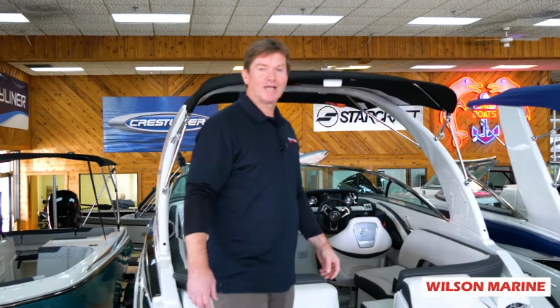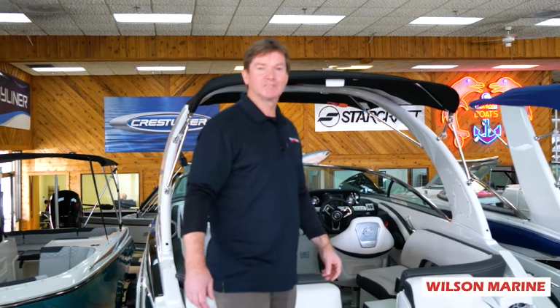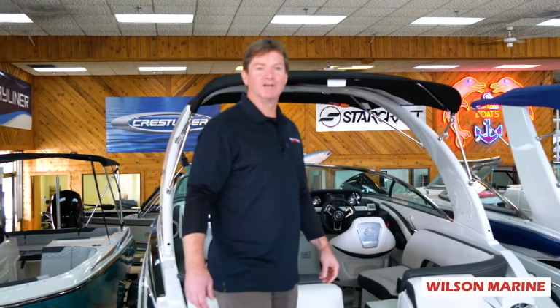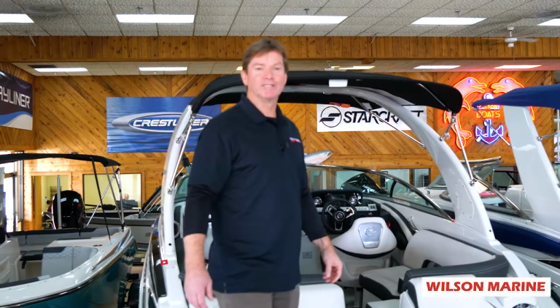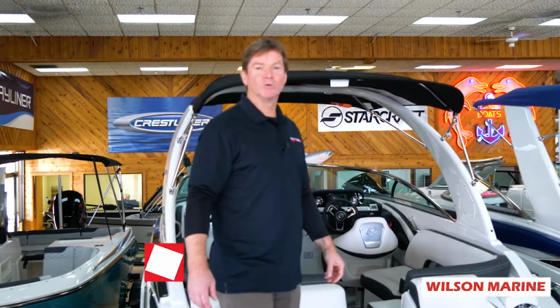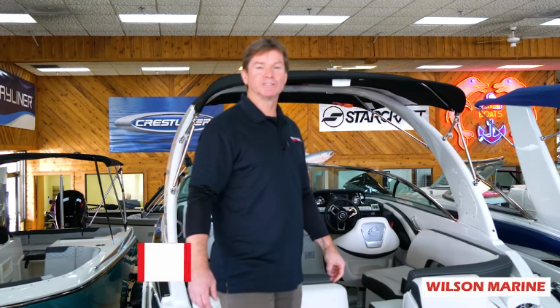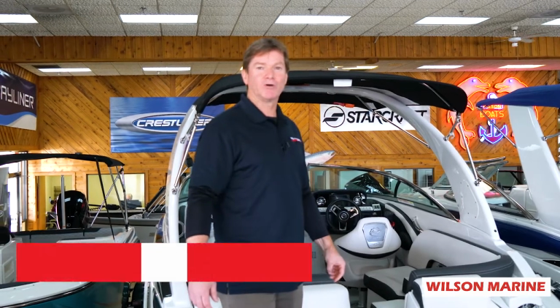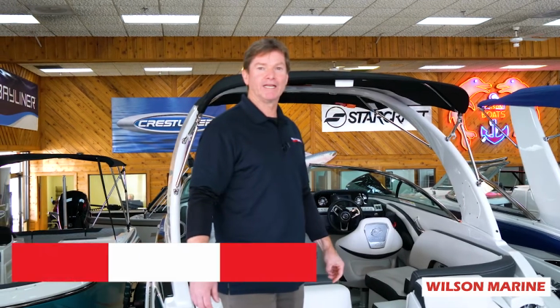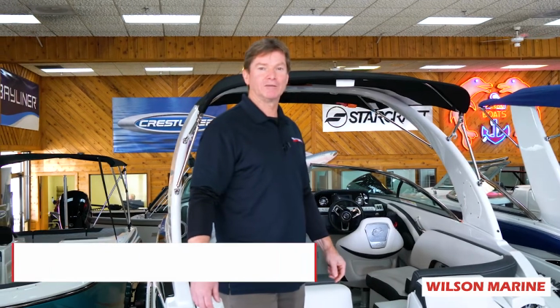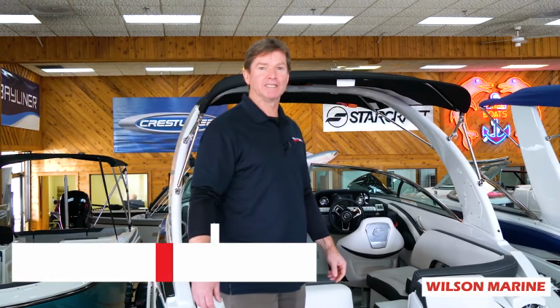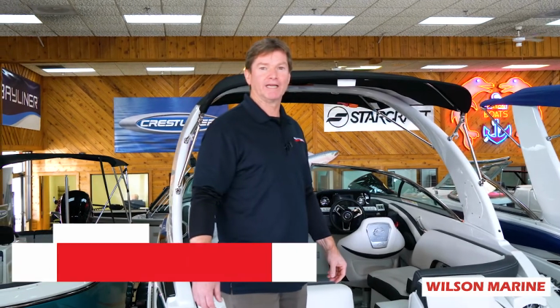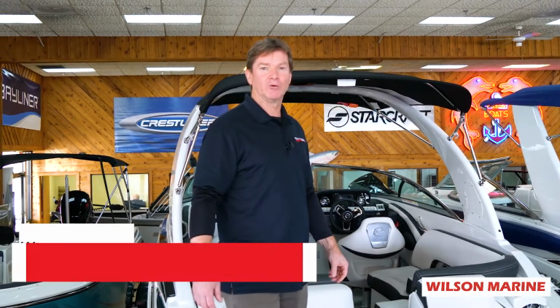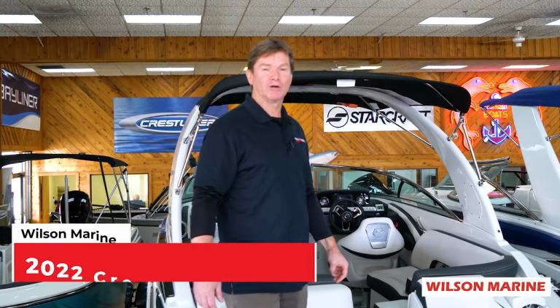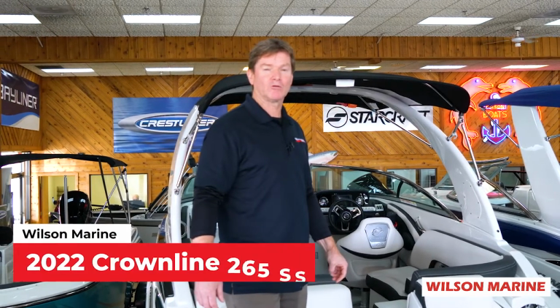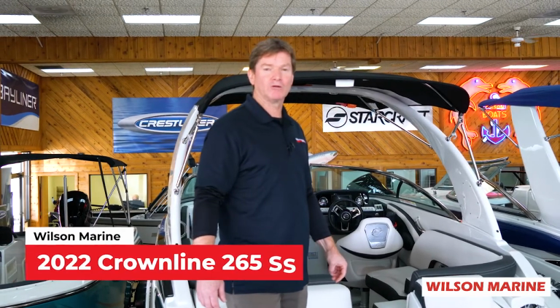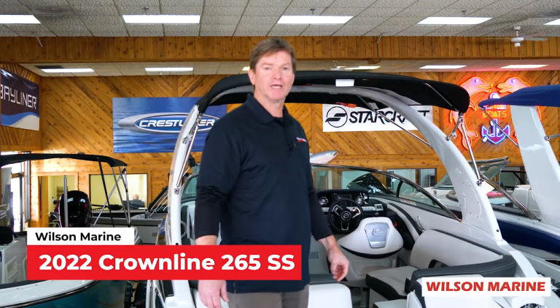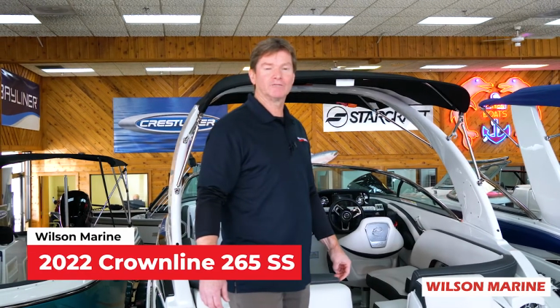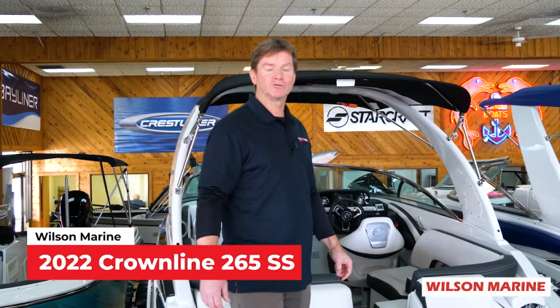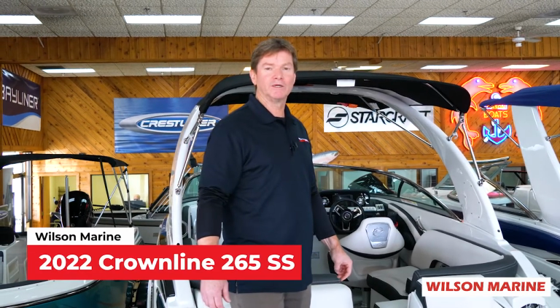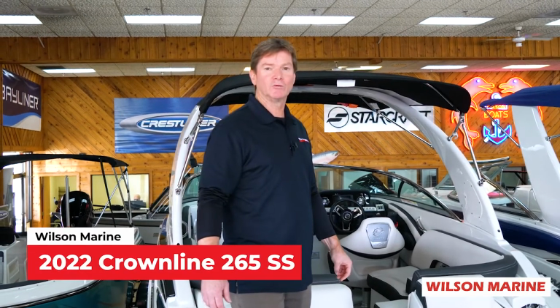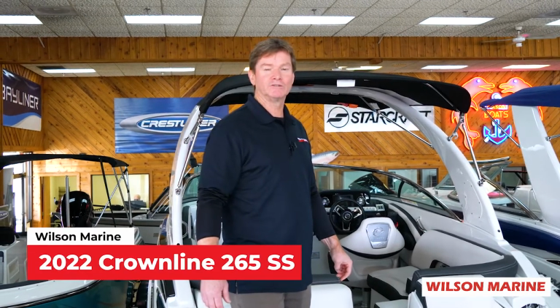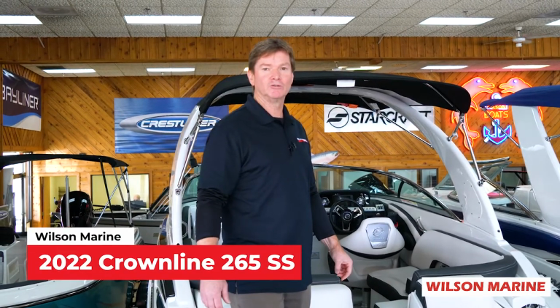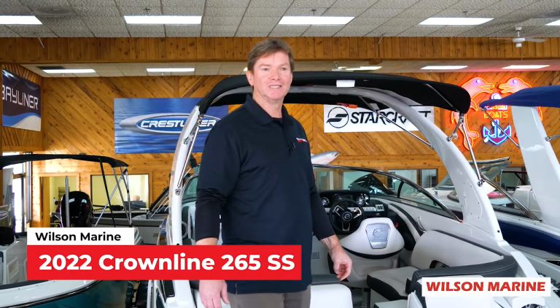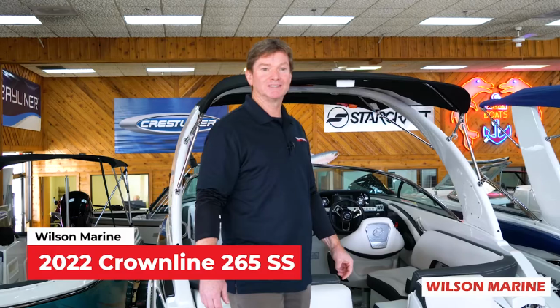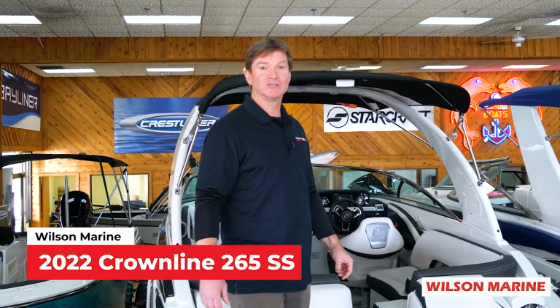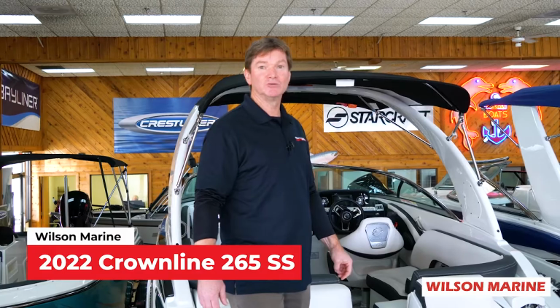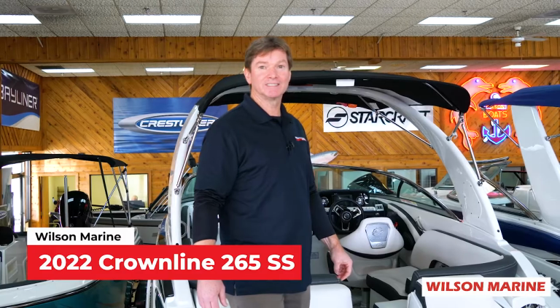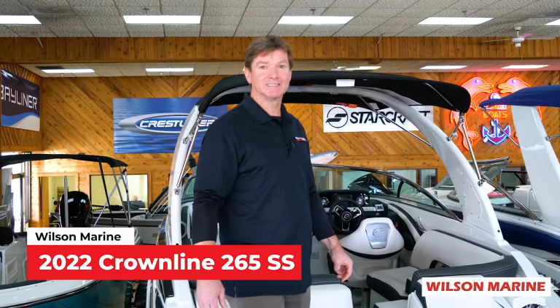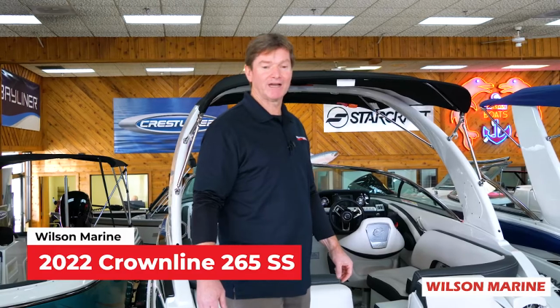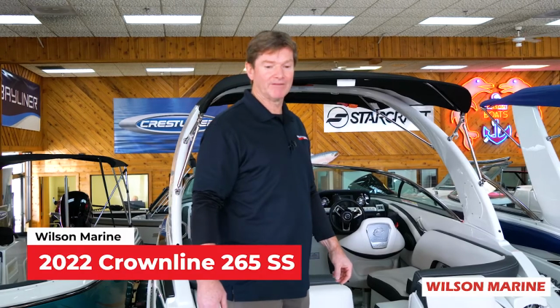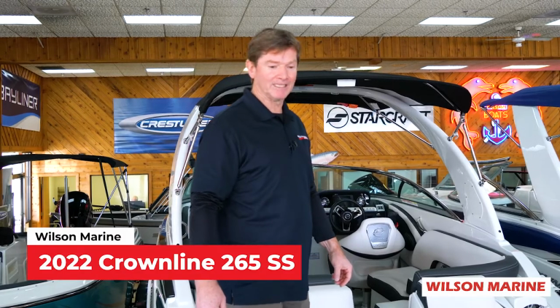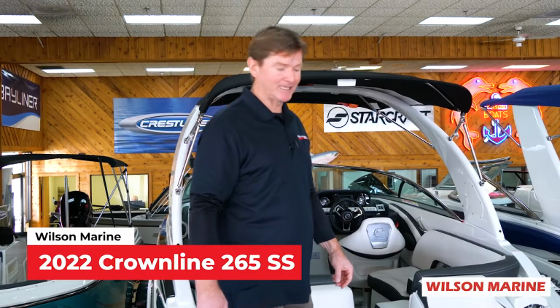Hi, I'm Steve Elliott at Wilson Marine and I'm standing on board our Crownline for 2022, the 265 SS.